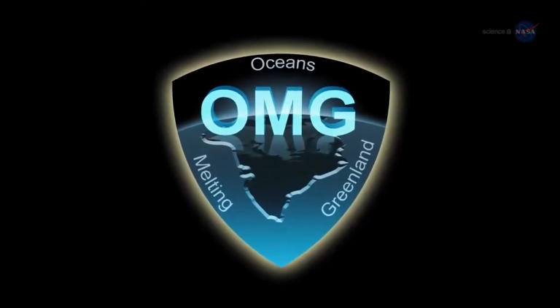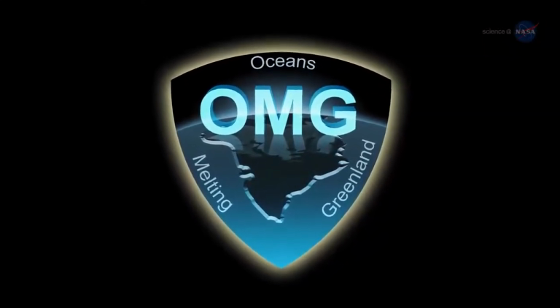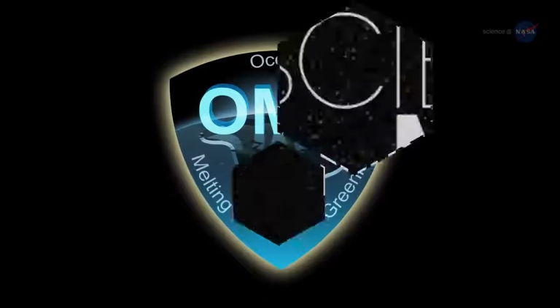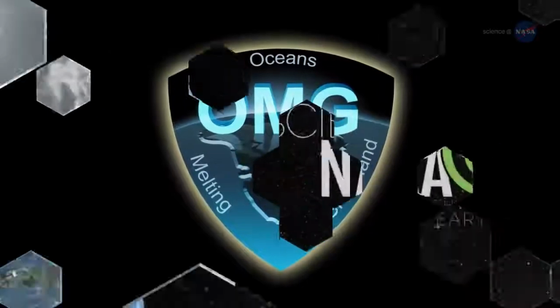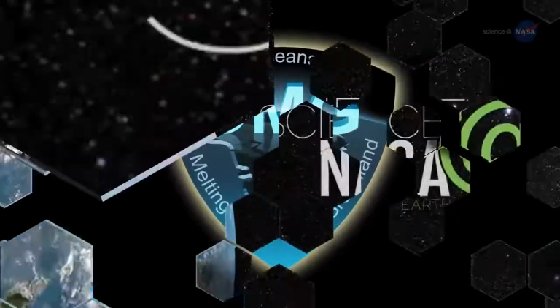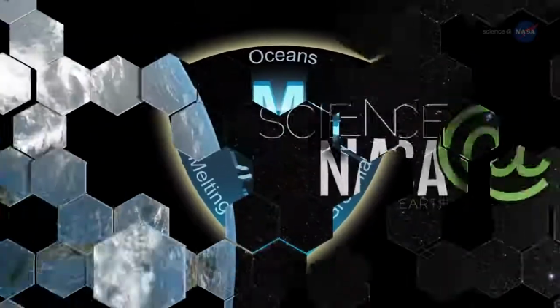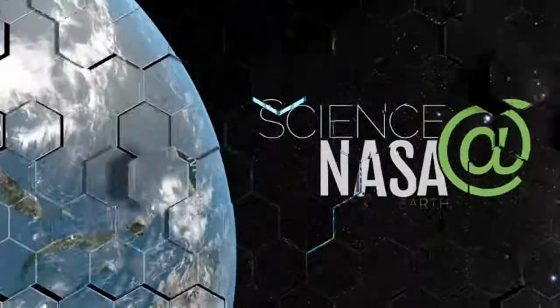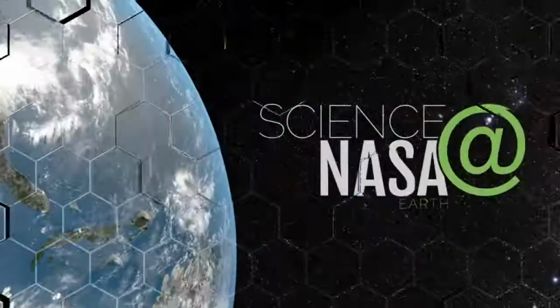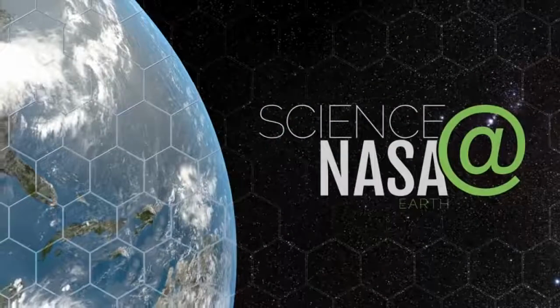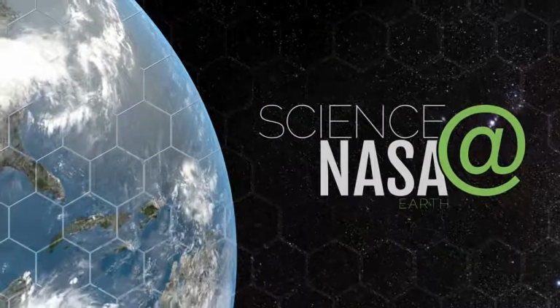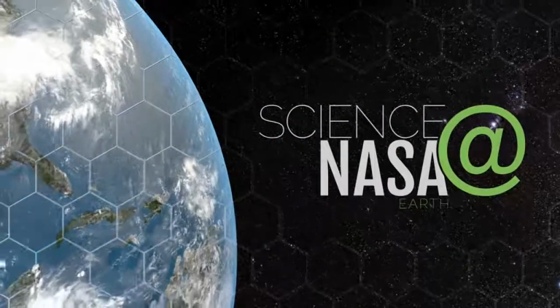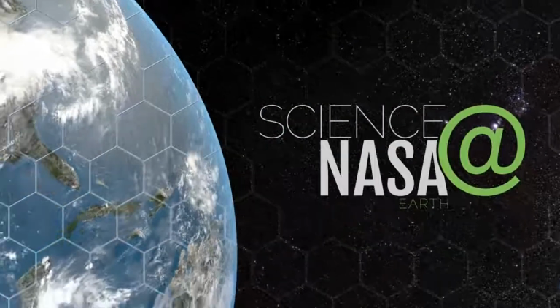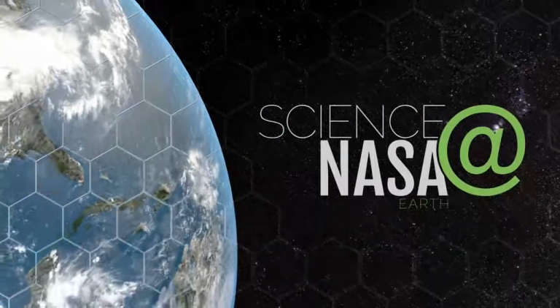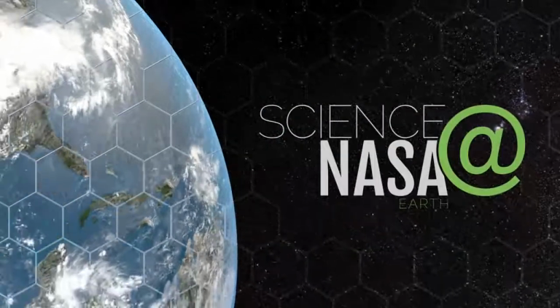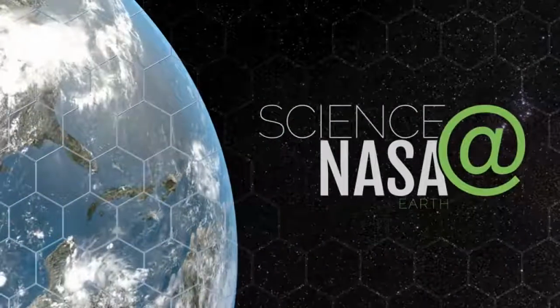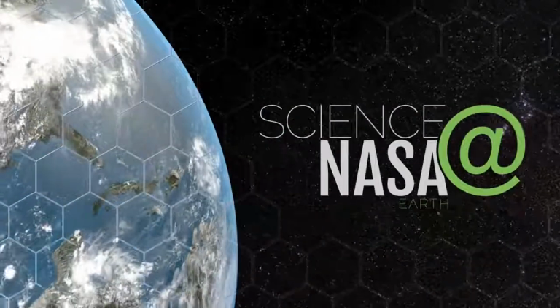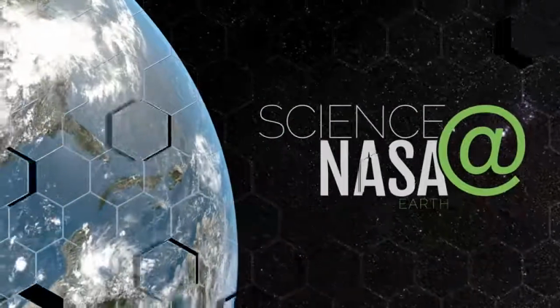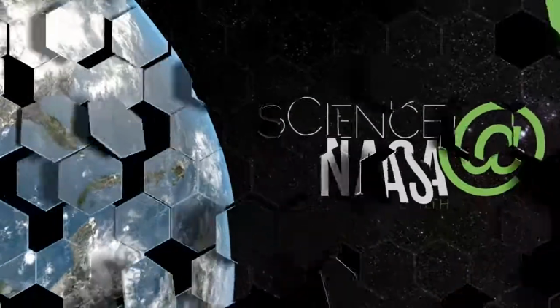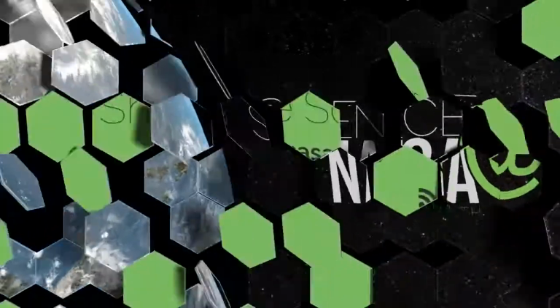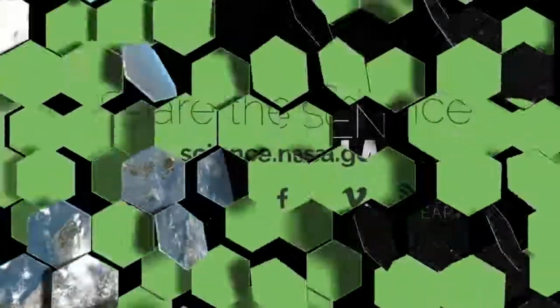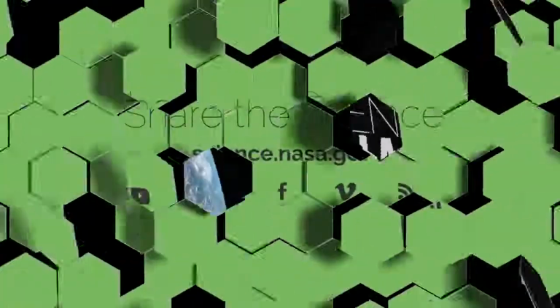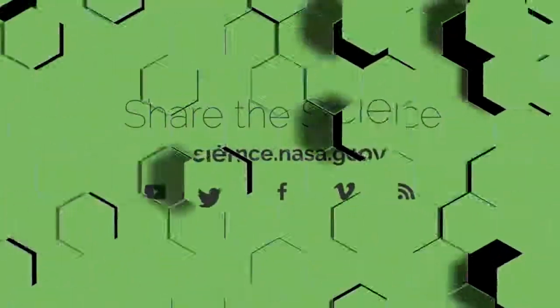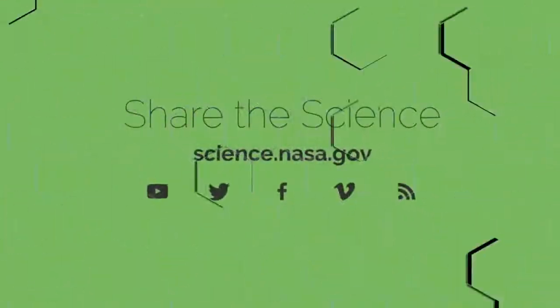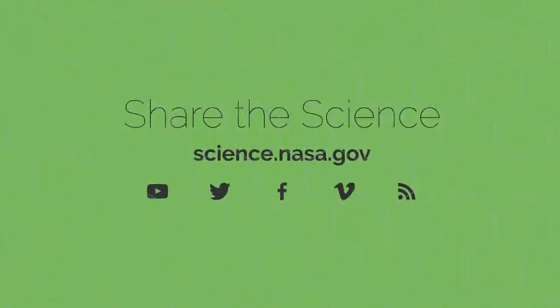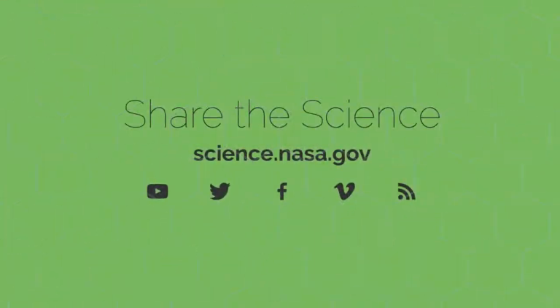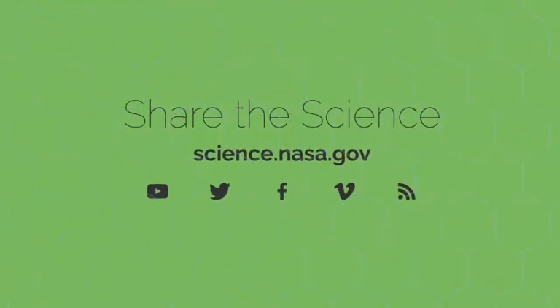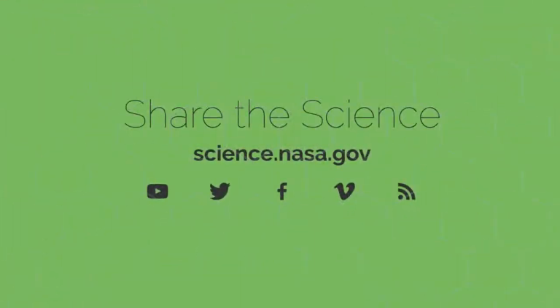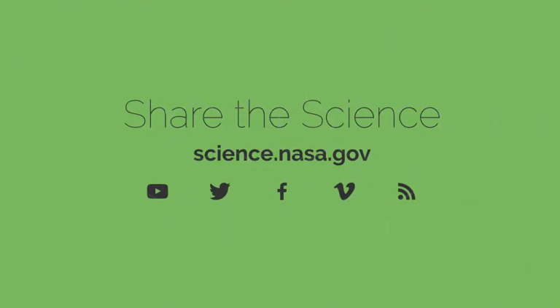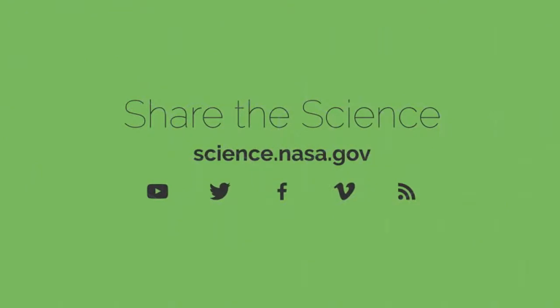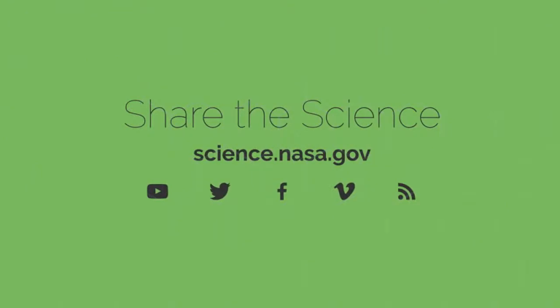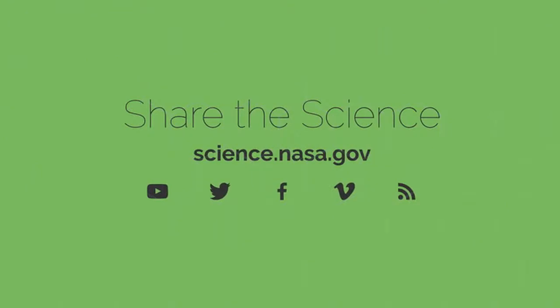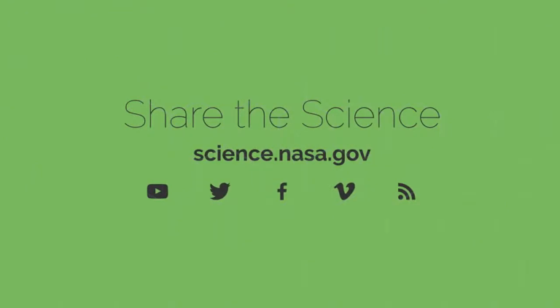For more science news about our ever-changing home planet, stay tuned to science.nasa.gov.